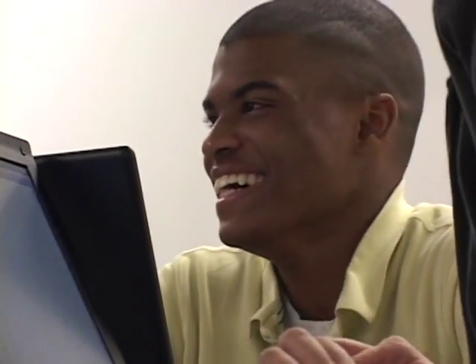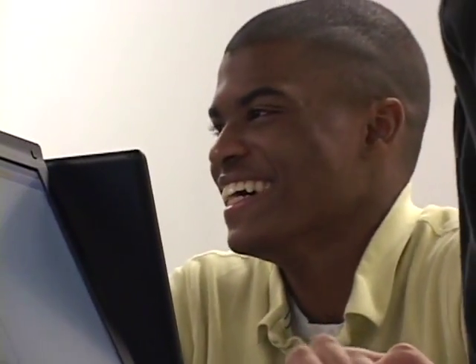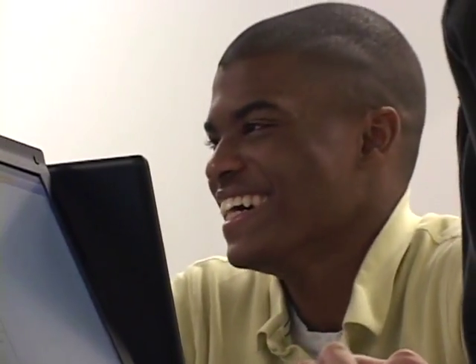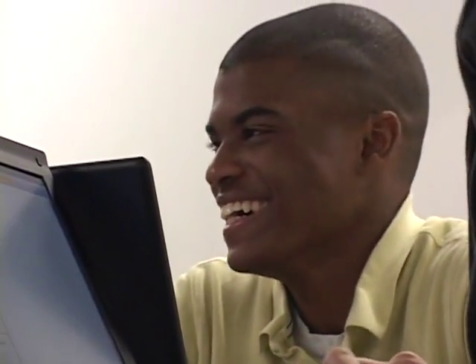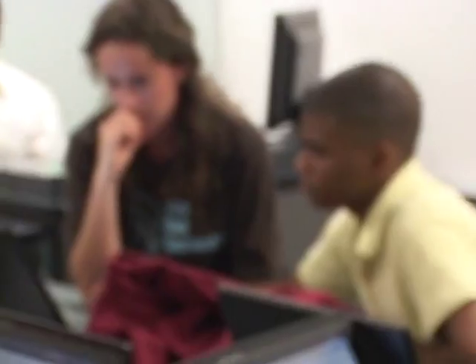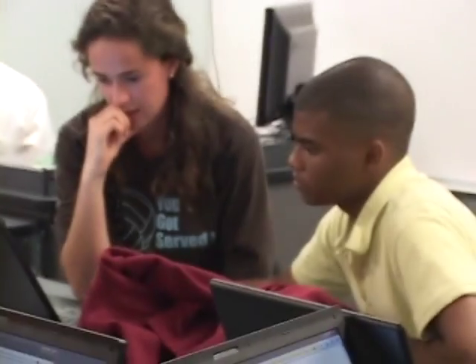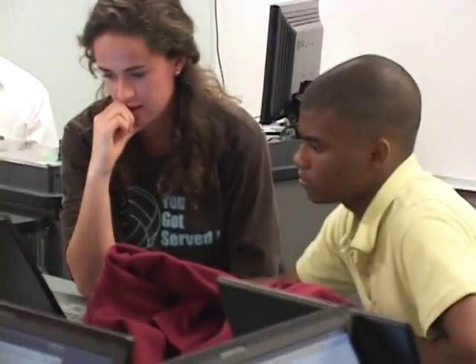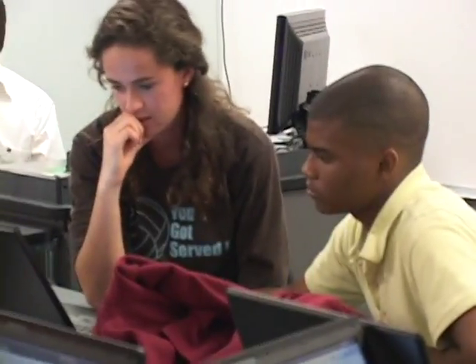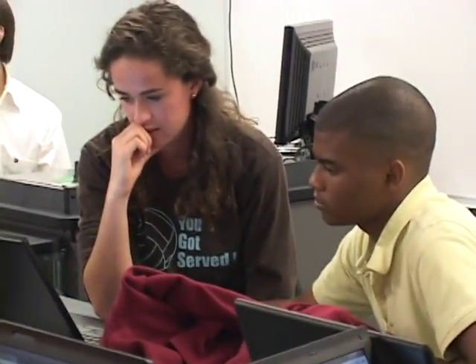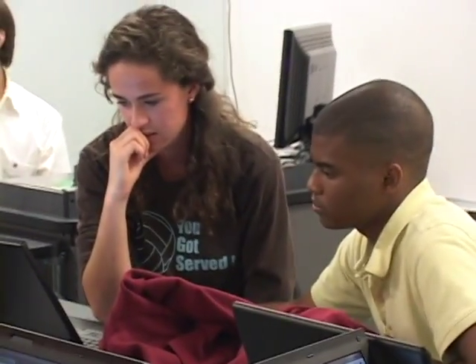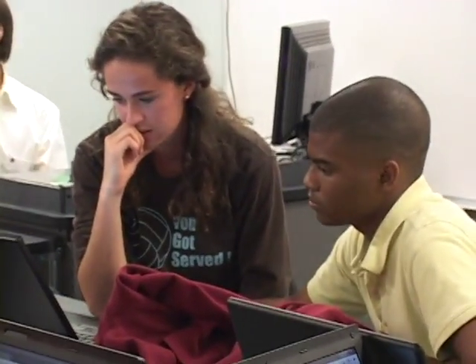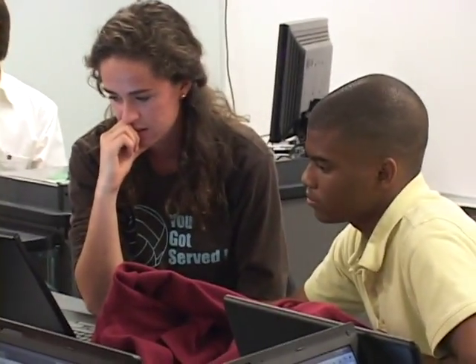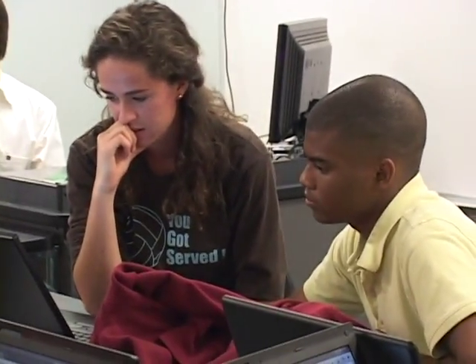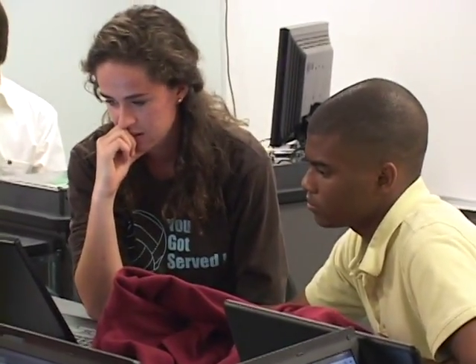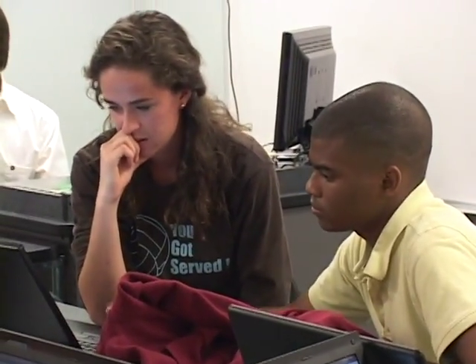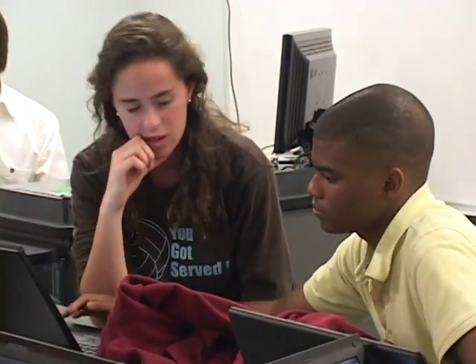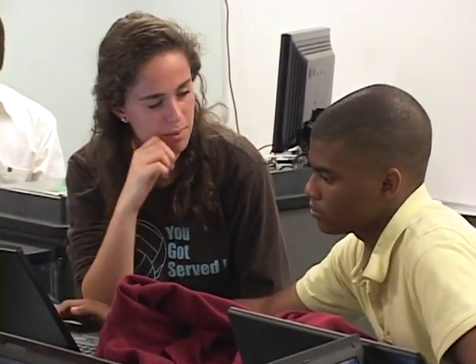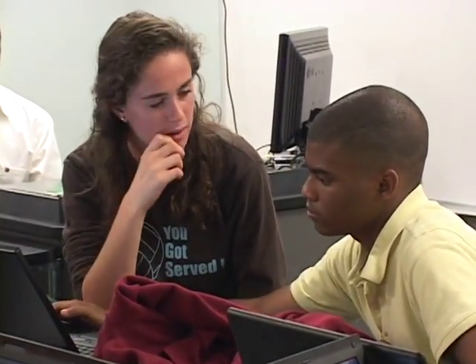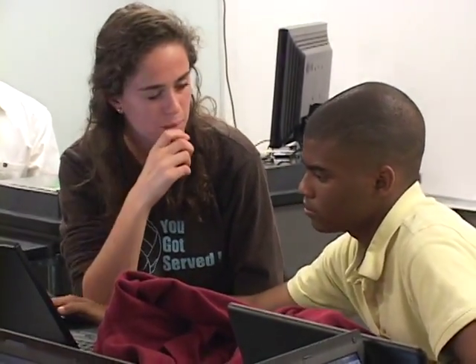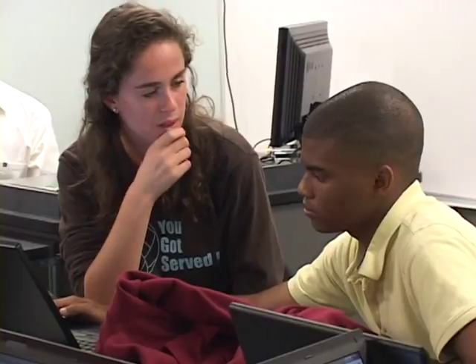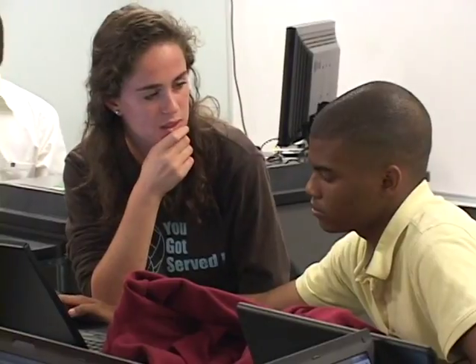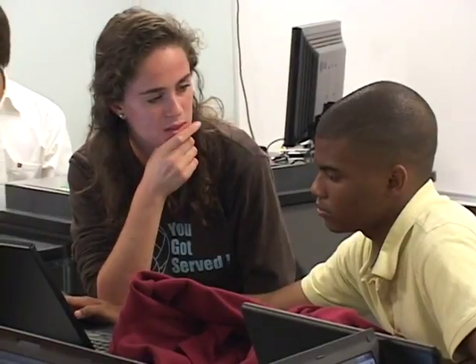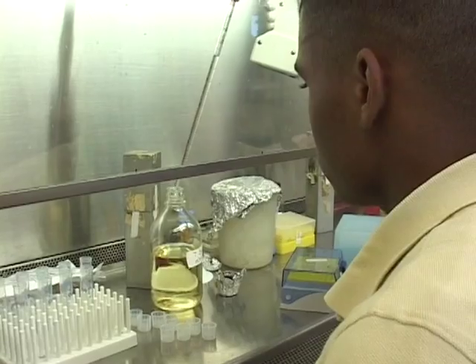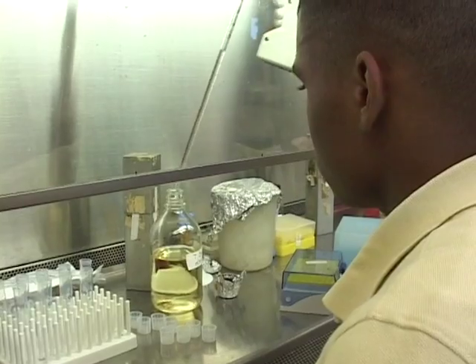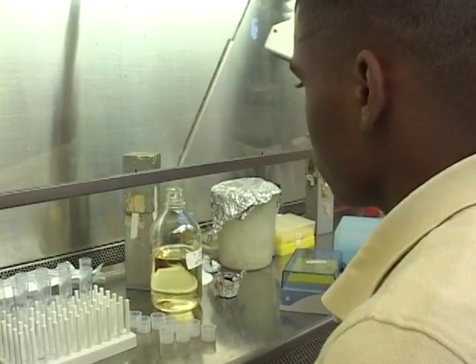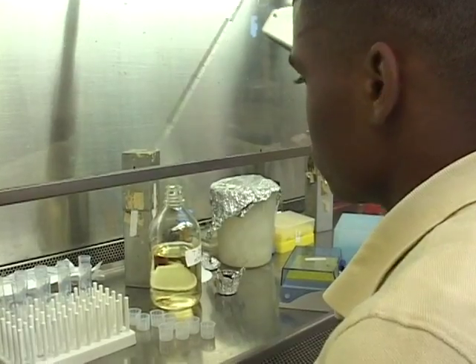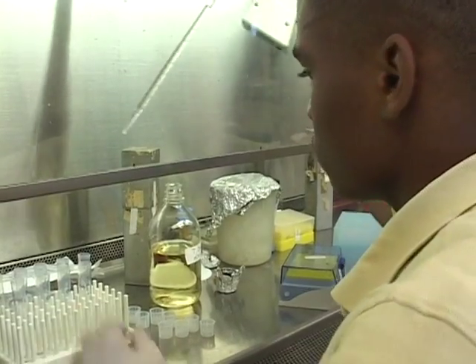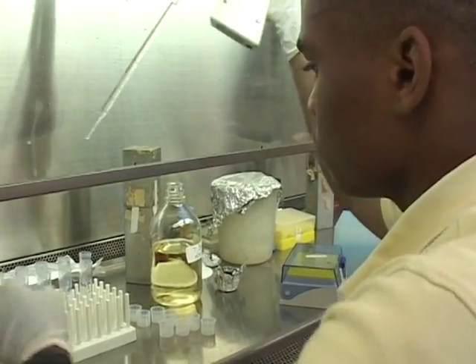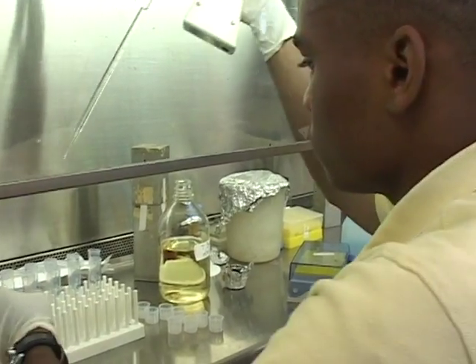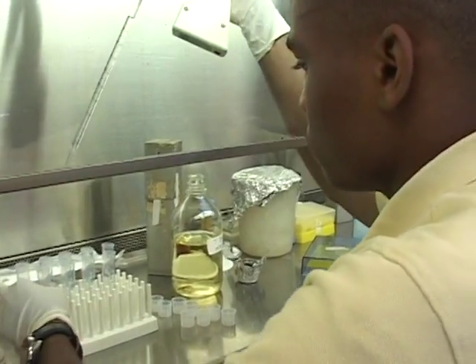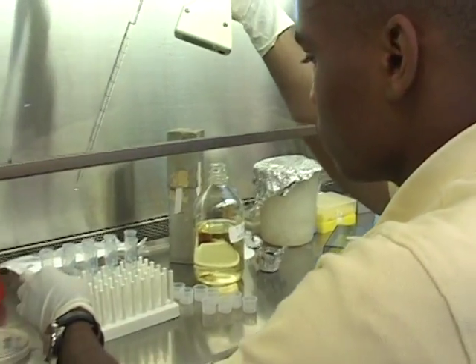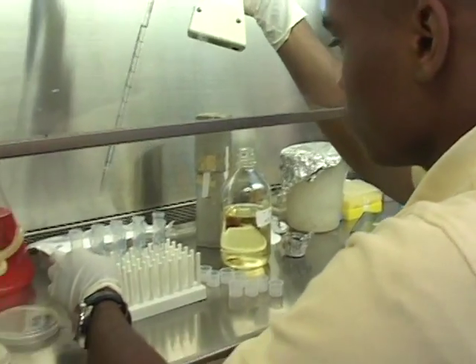The School for Science and Math at Vanderbilt gives high school students four years of scientific research experience beginning in their freshman year.